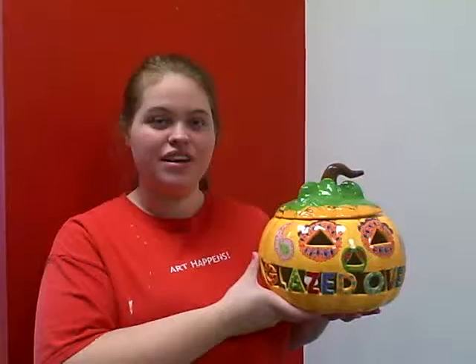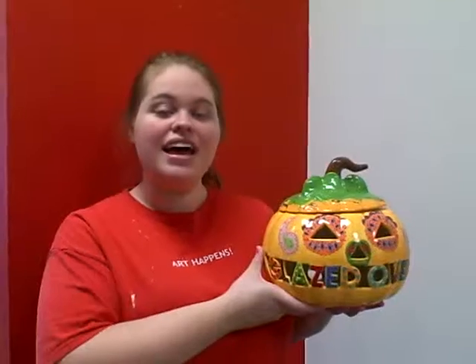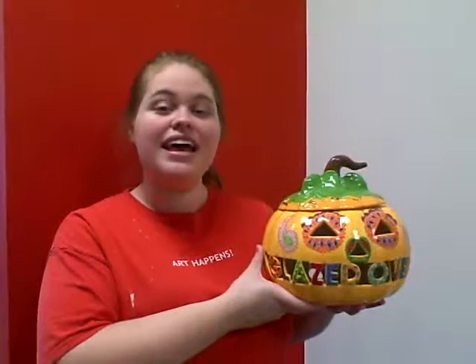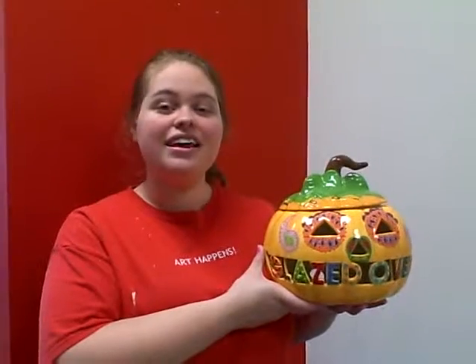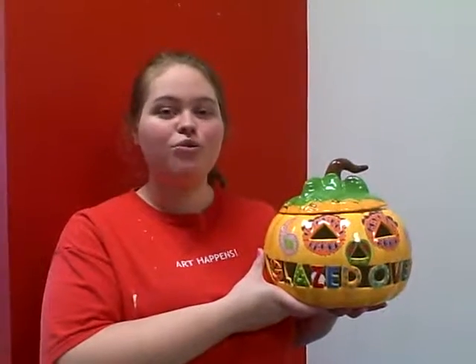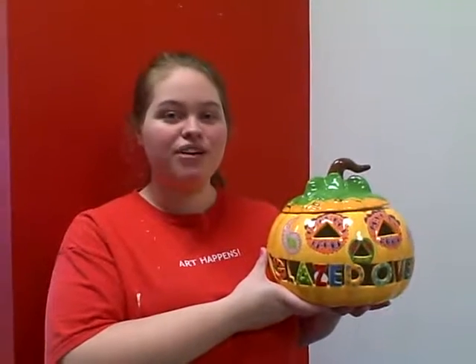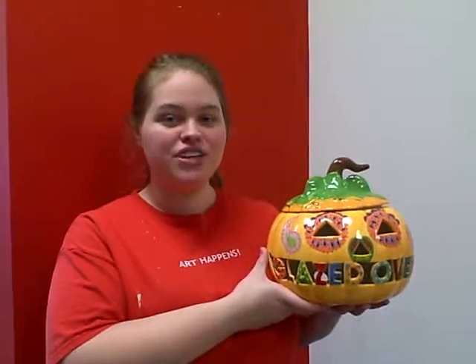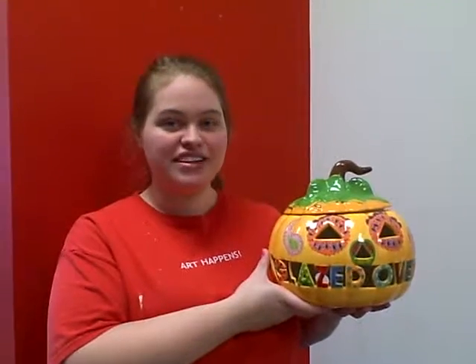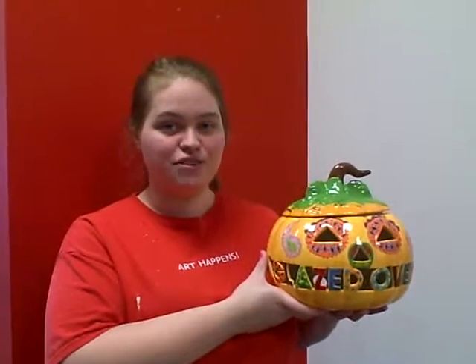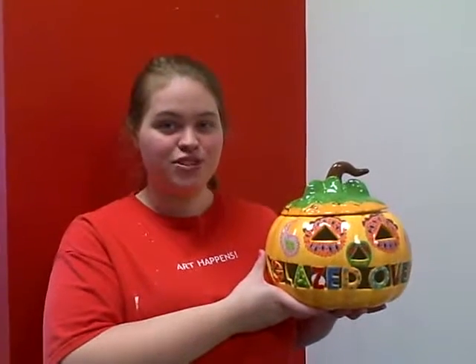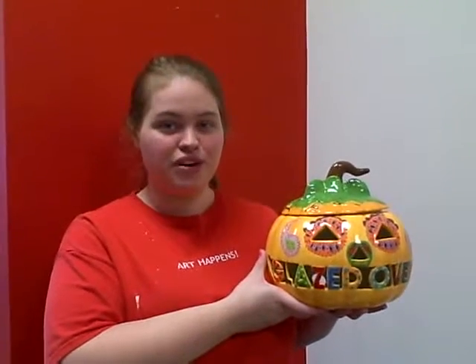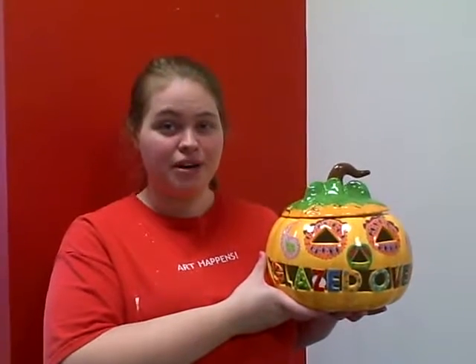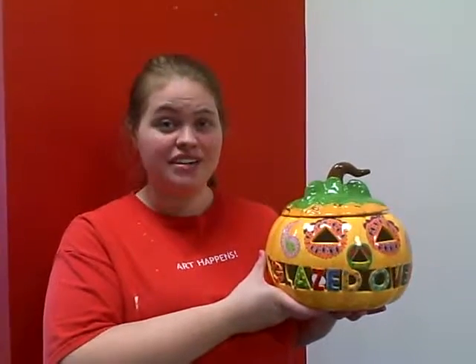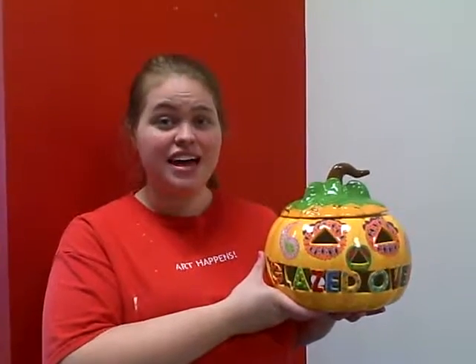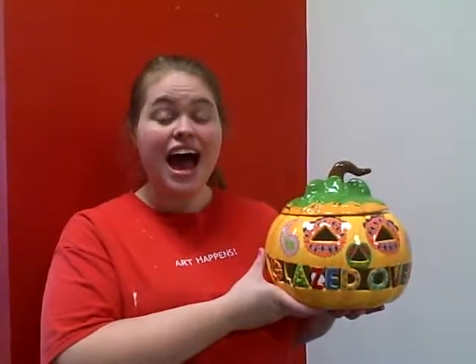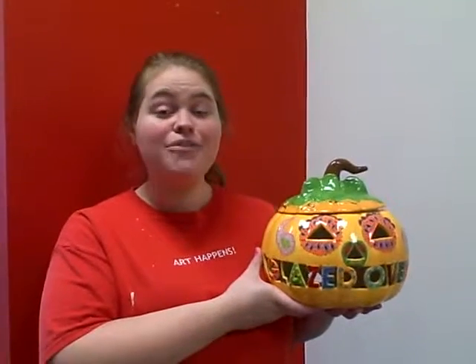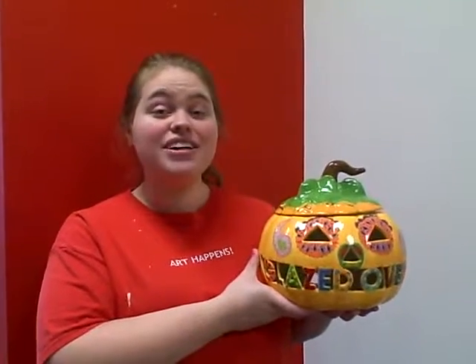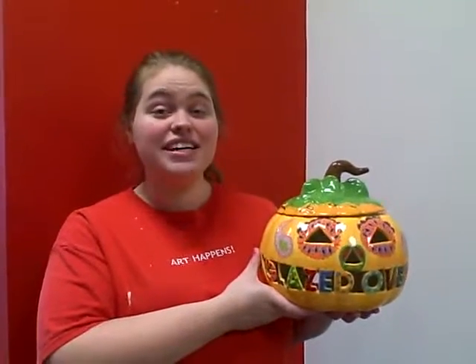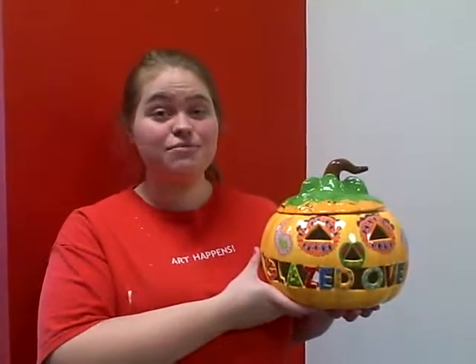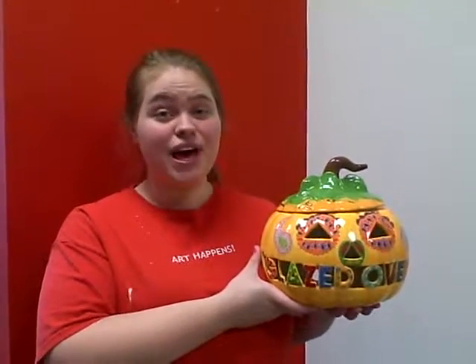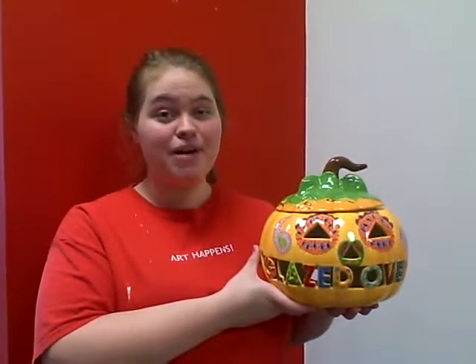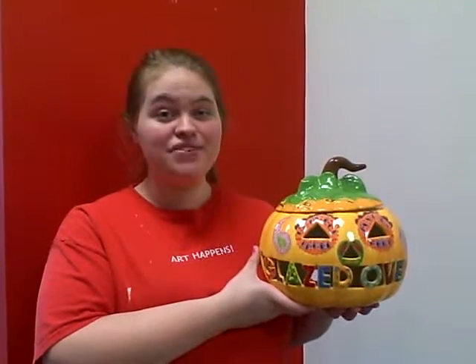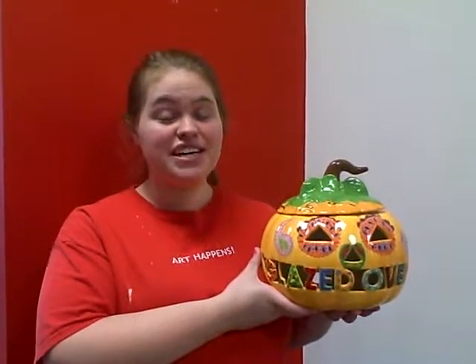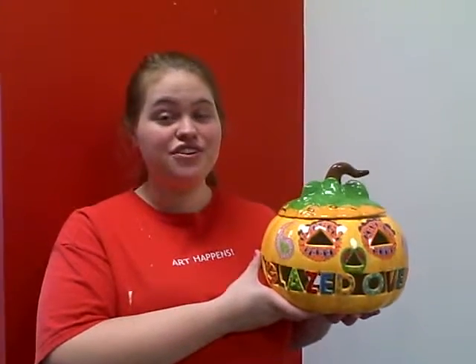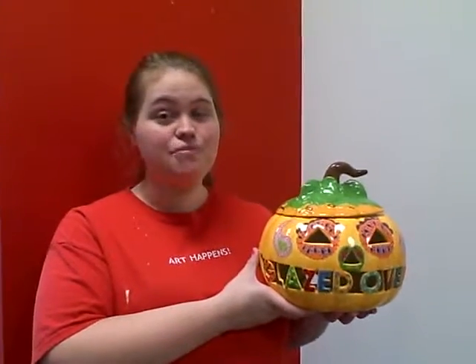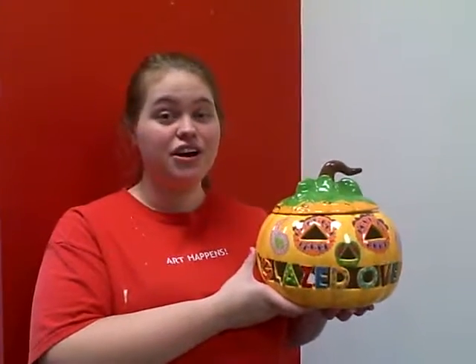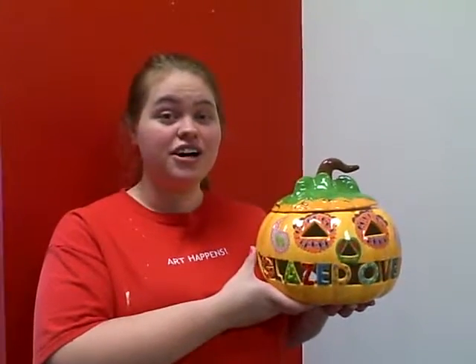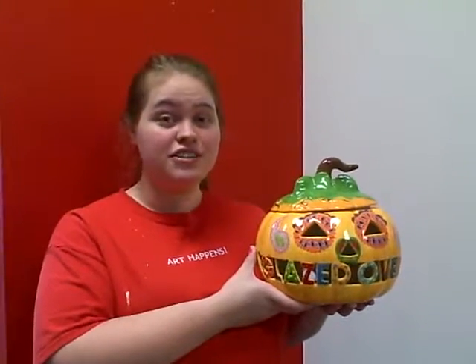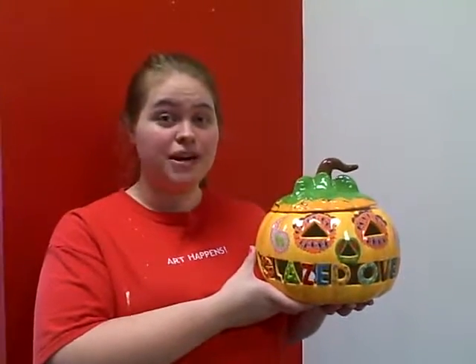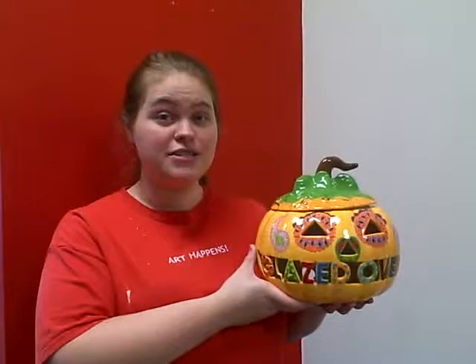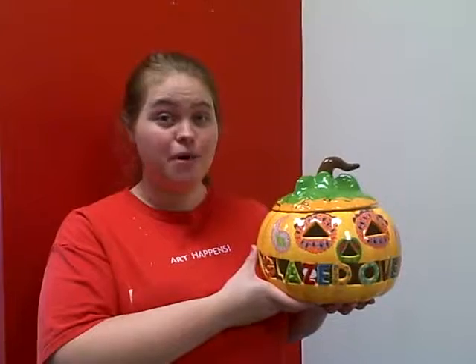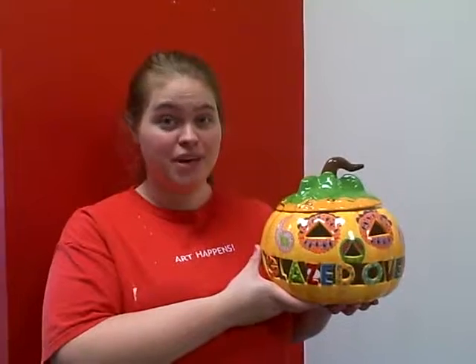Hello, welcome to Glazed Over Ceramics. I want to take some time out to tell you about our customized pumpkins.